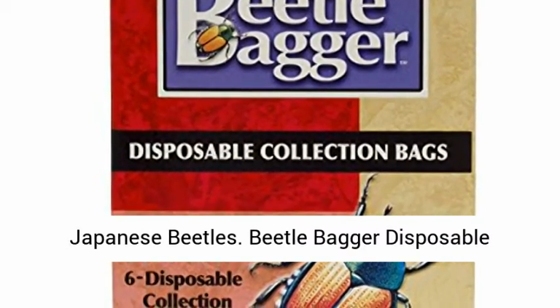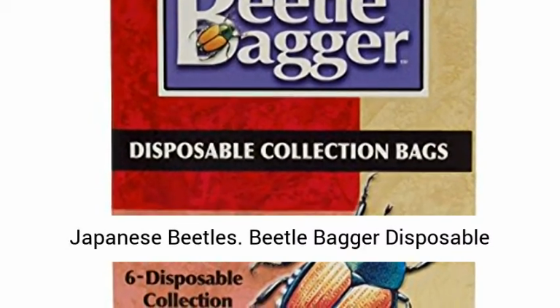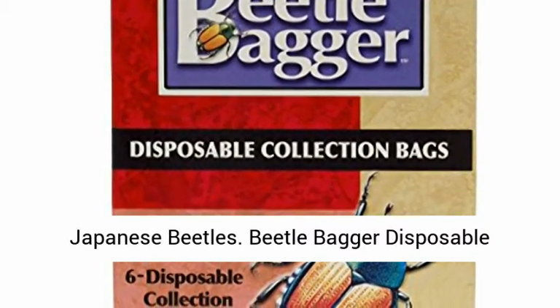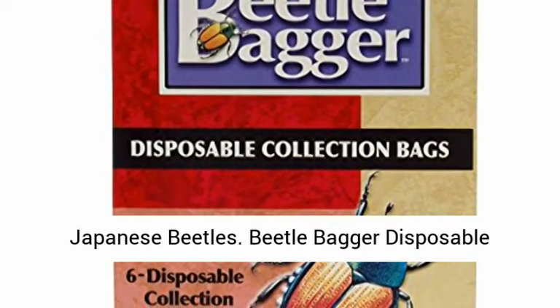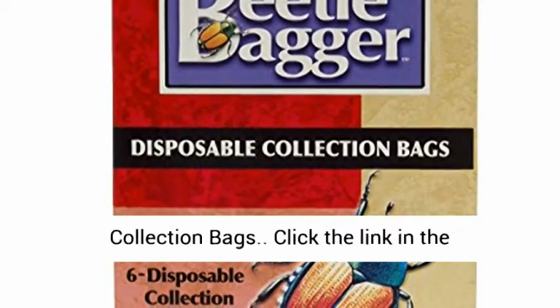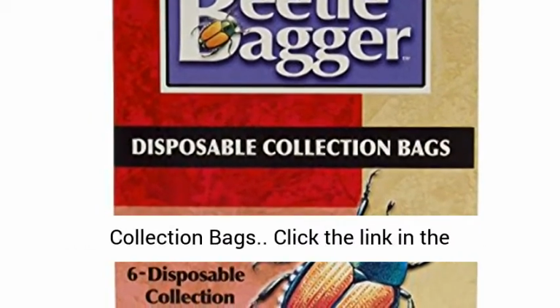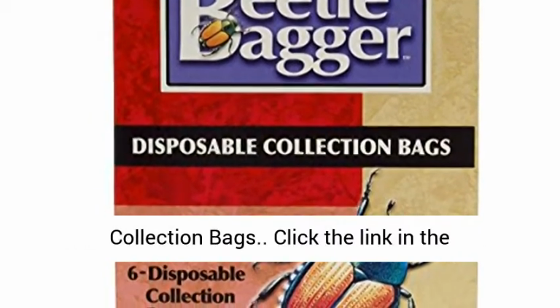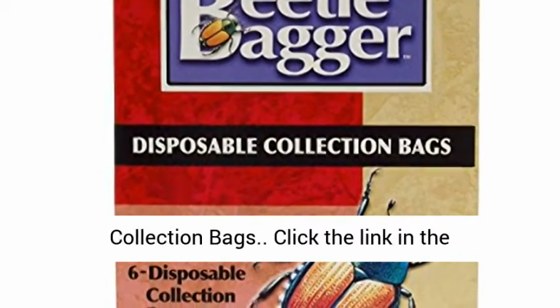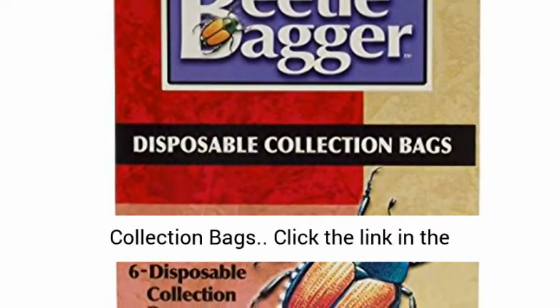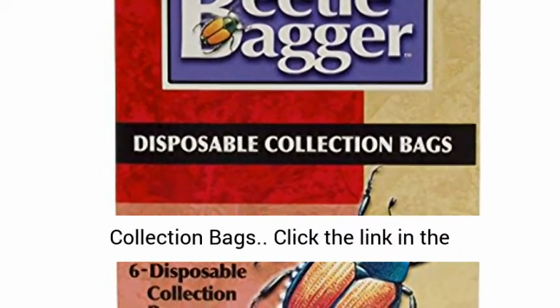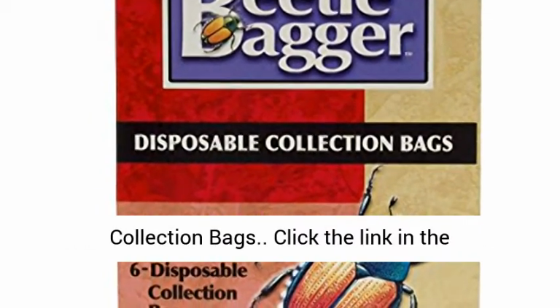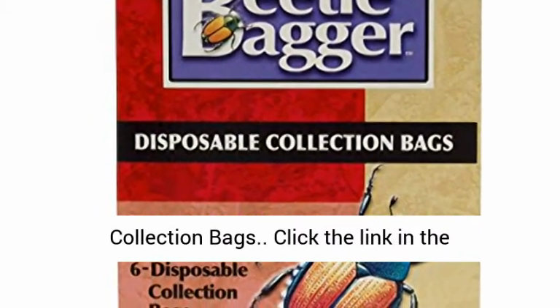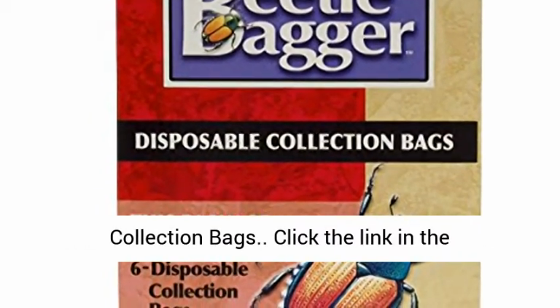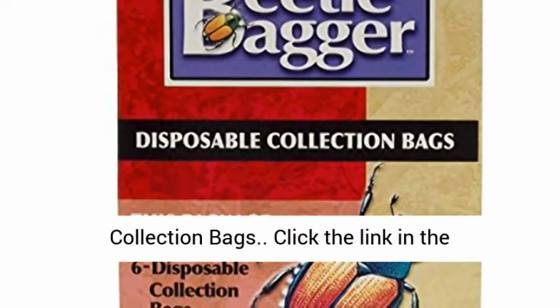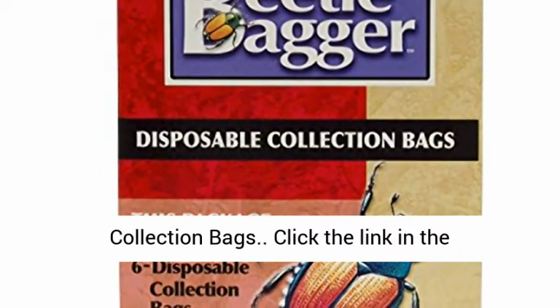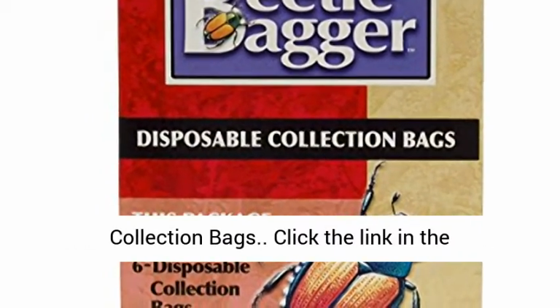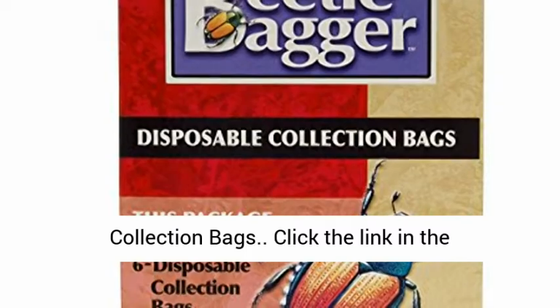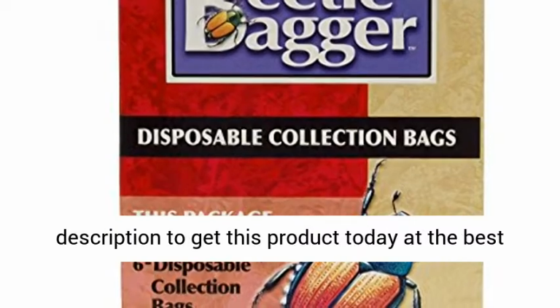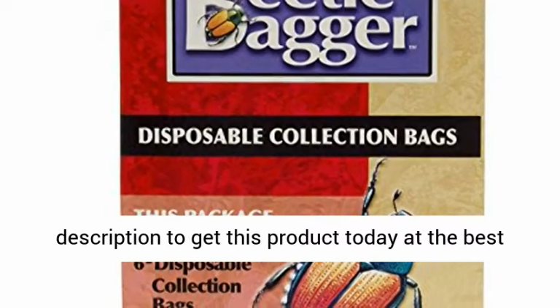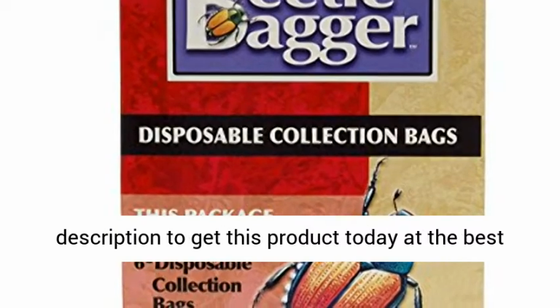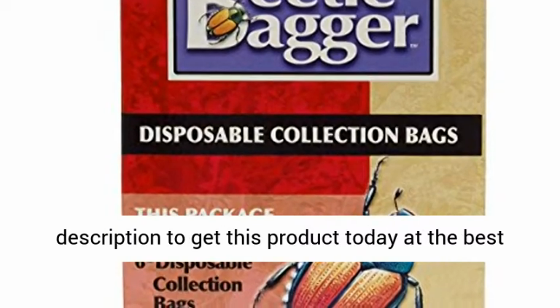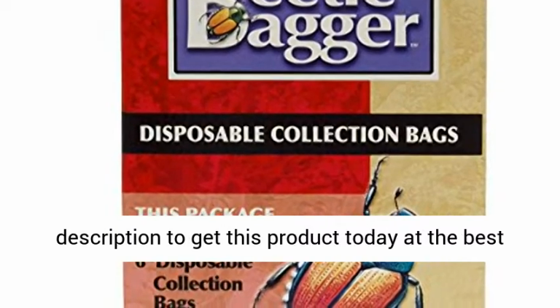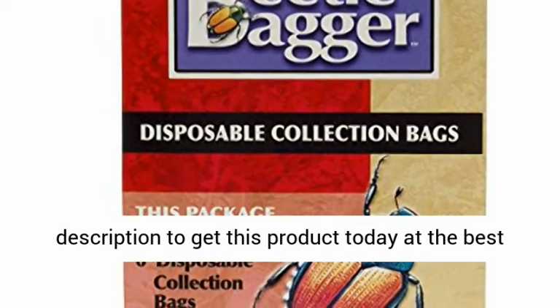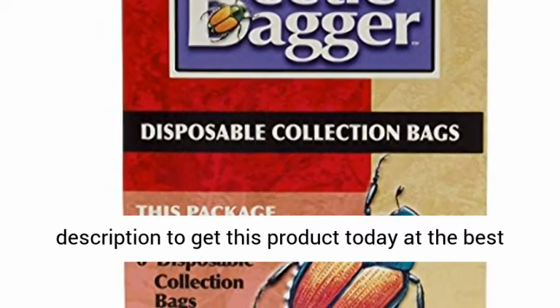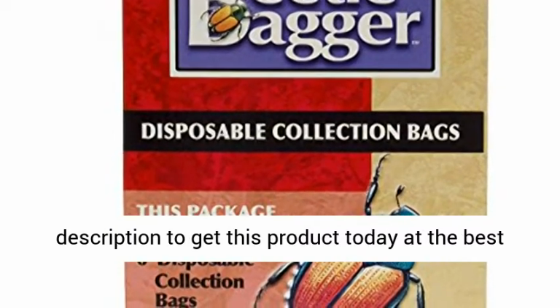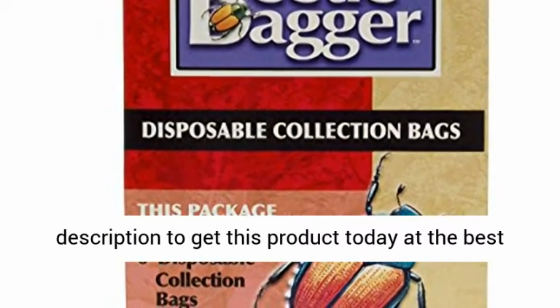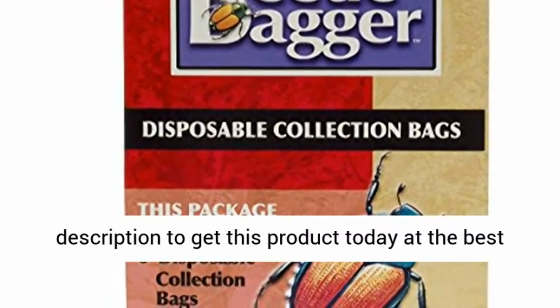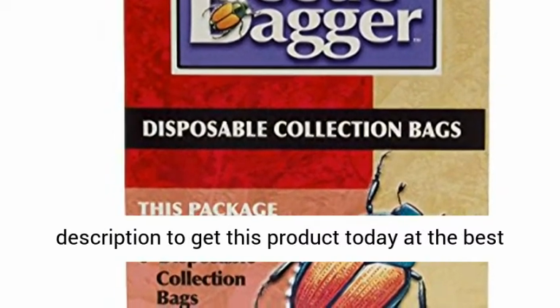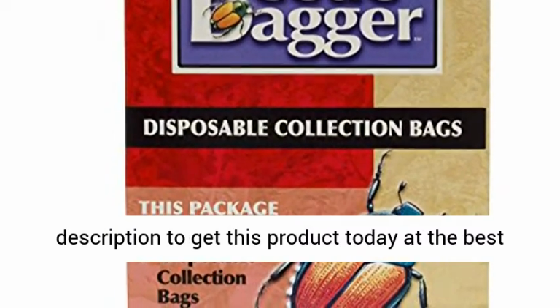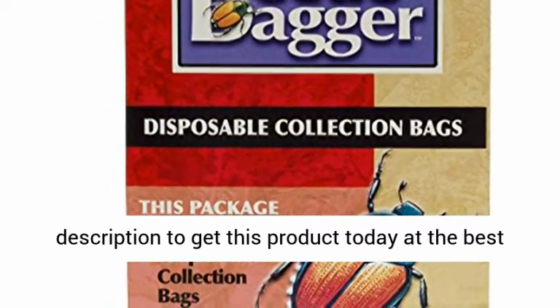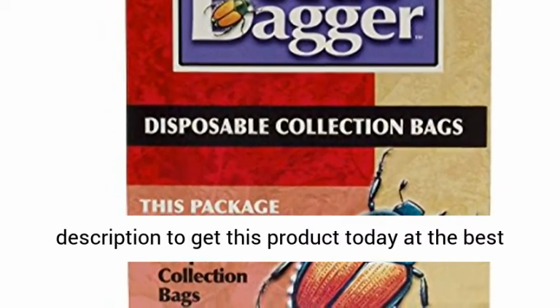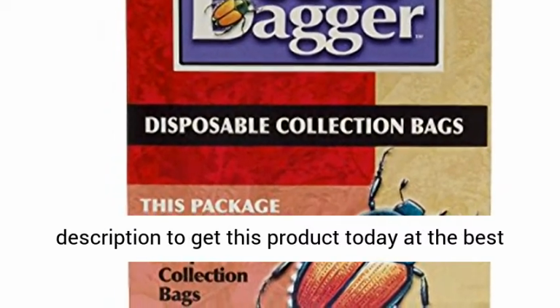Beetle Bagger Disposable Collection Bags. Click the link in the description to get this product today at the best price.